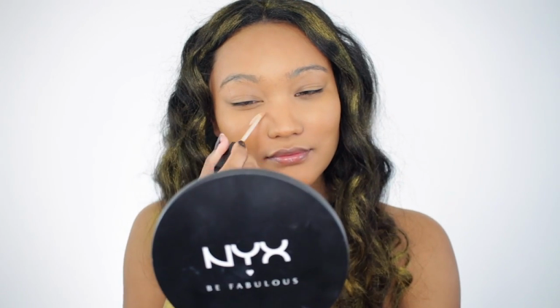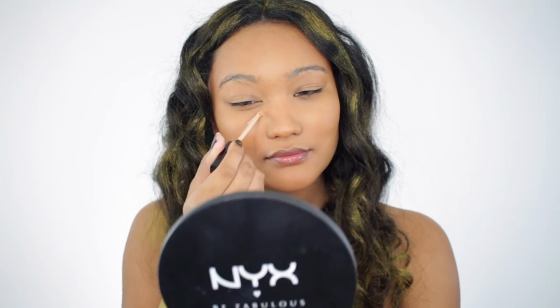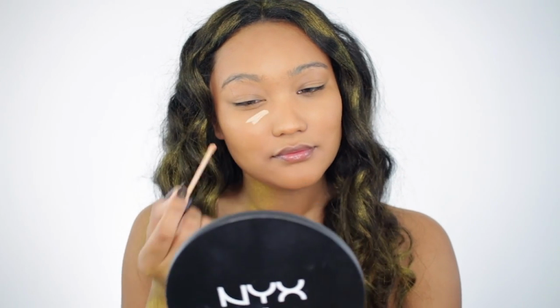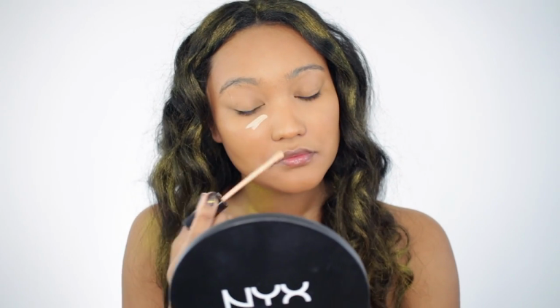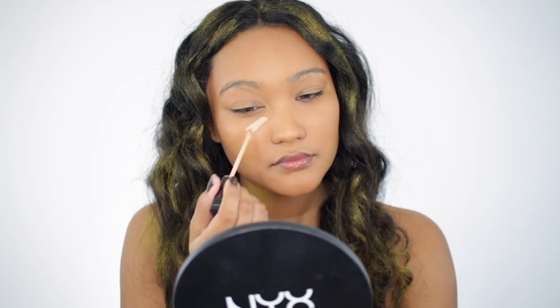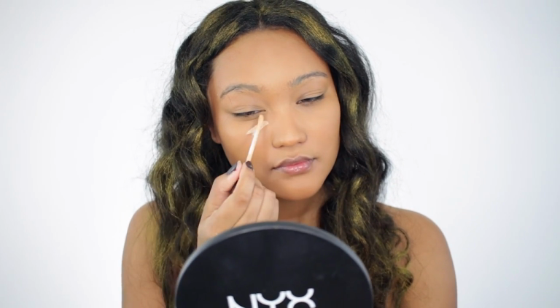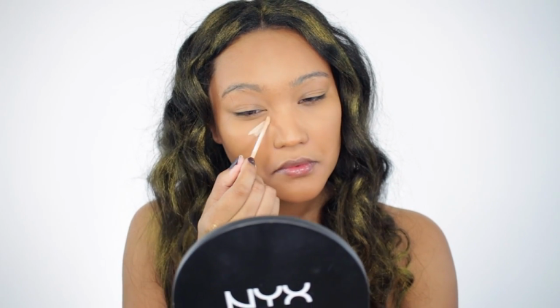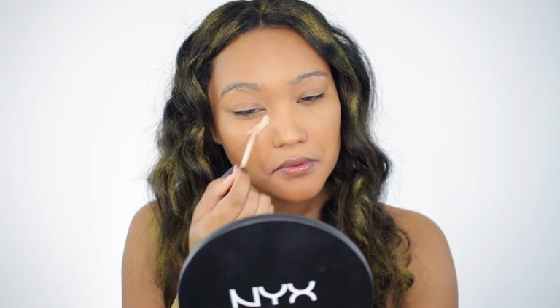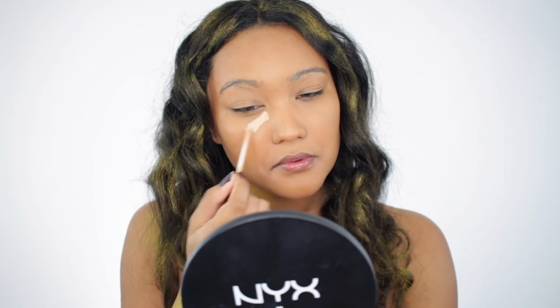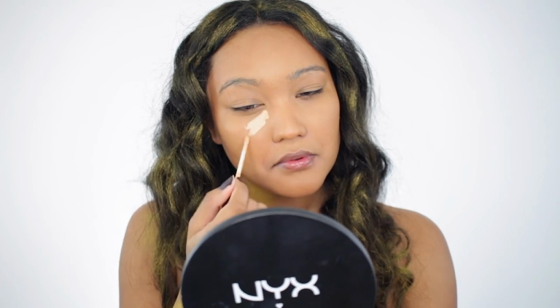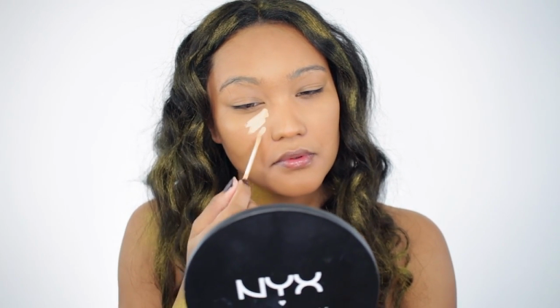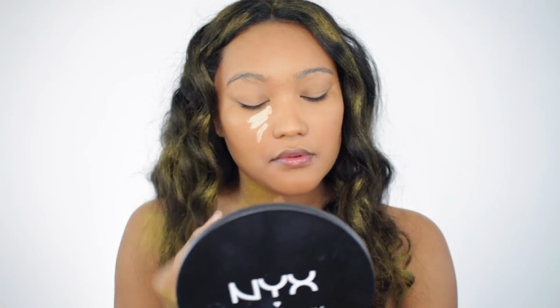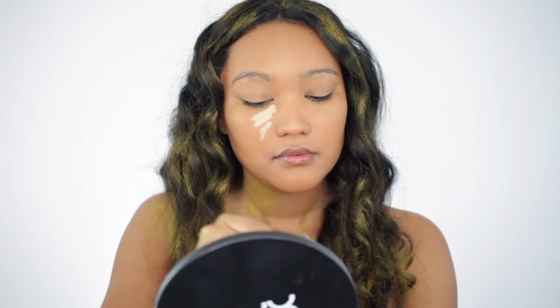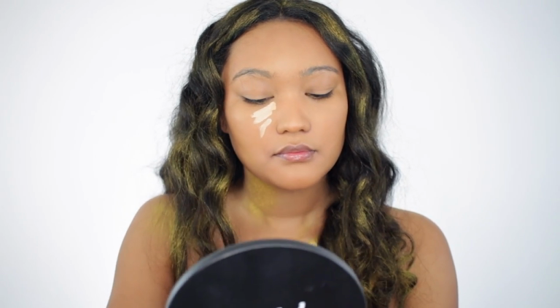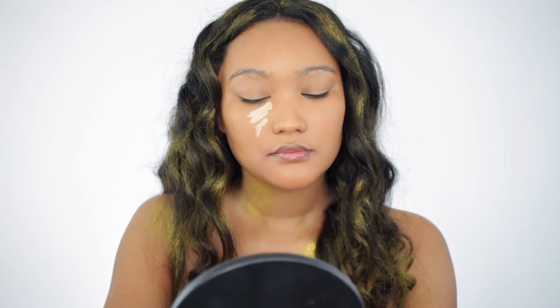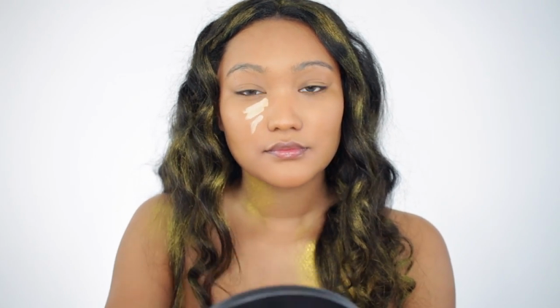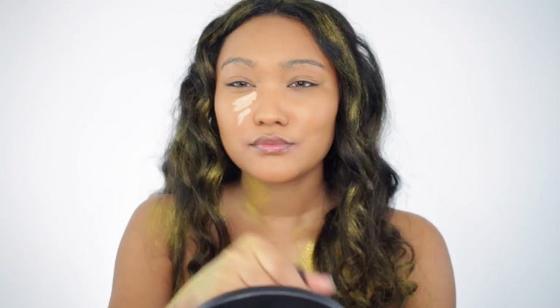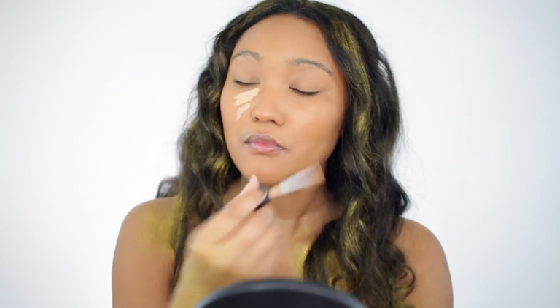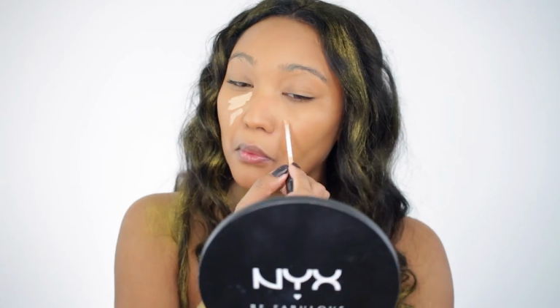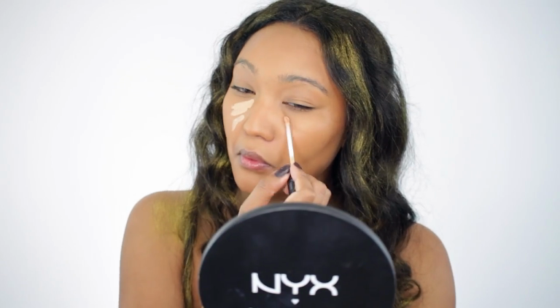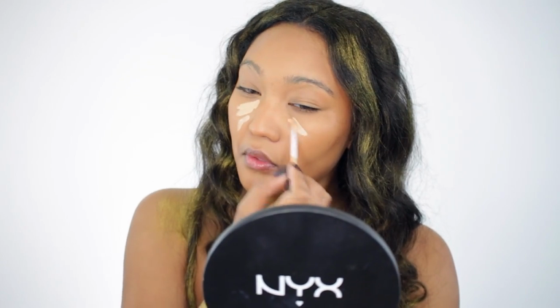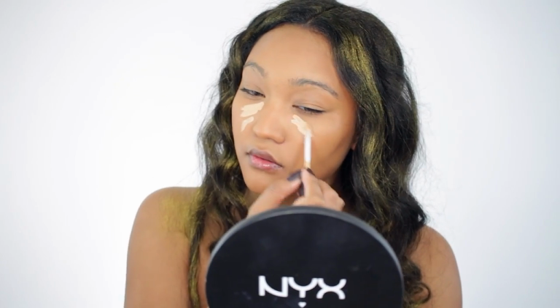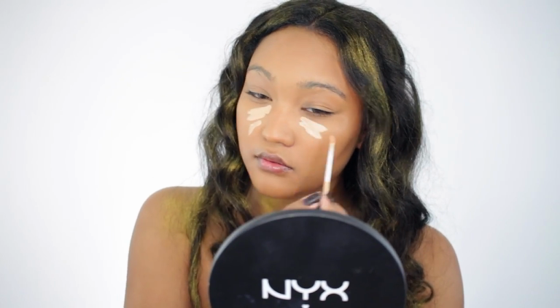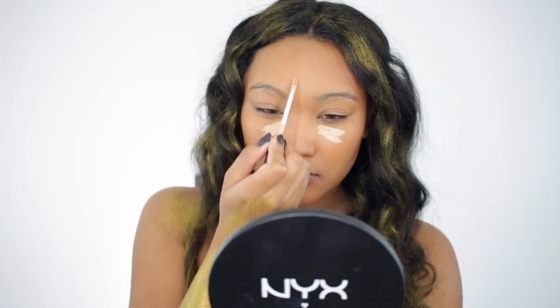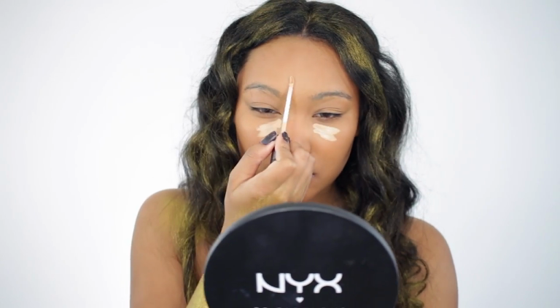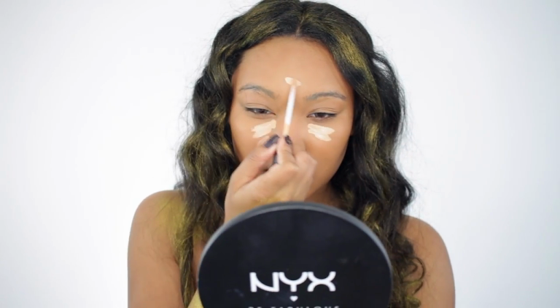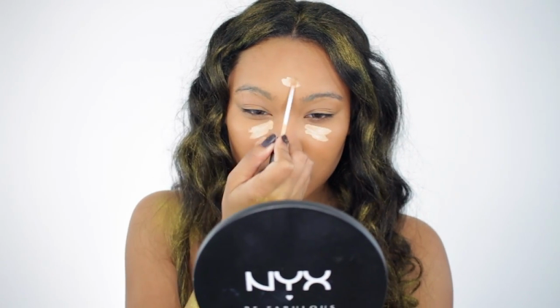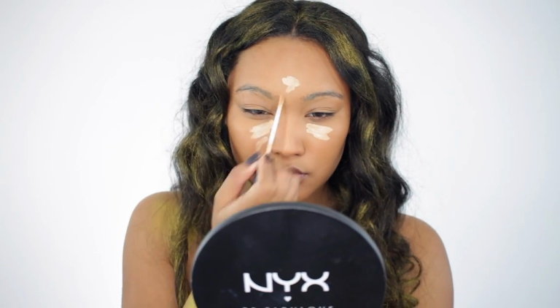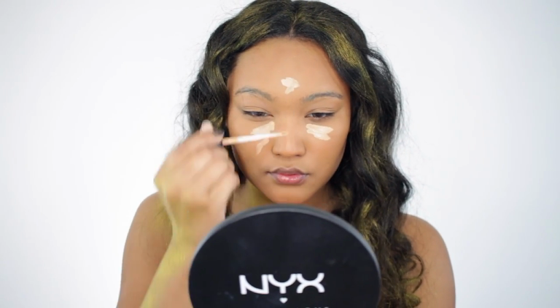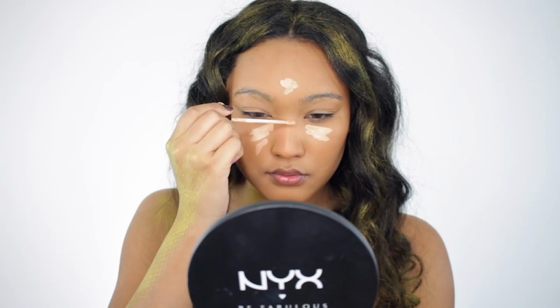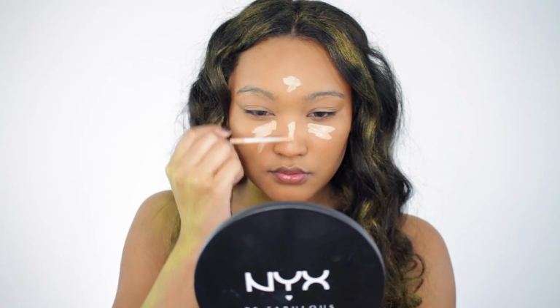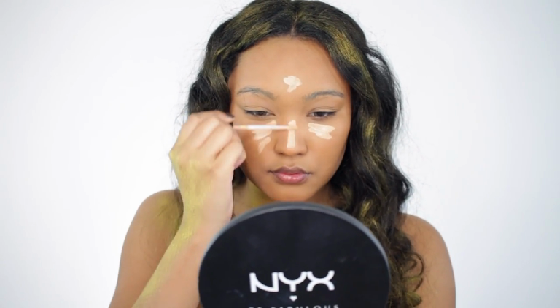Then I'm going to take a concealer that is a few shades lighter than my natural skin tone and I'm just going to highlight the center of my face.